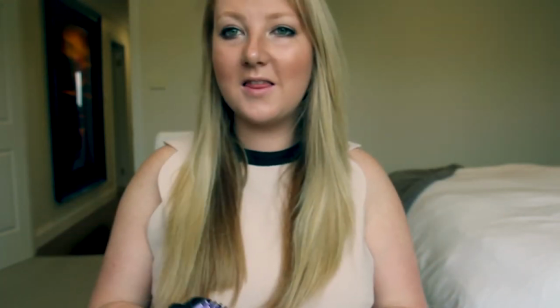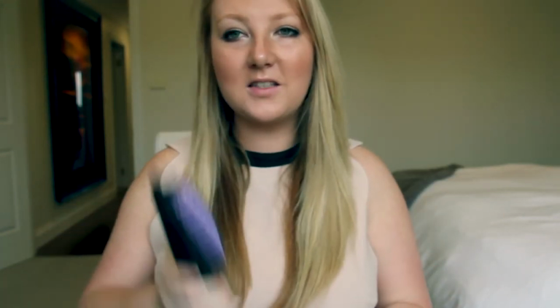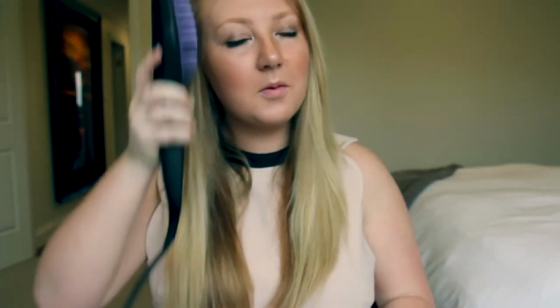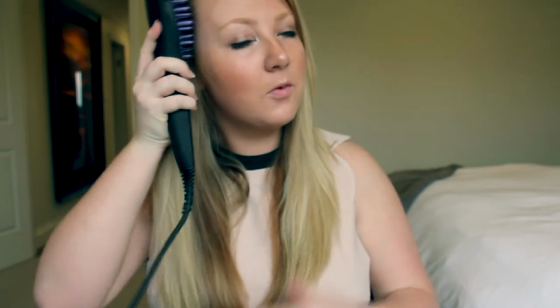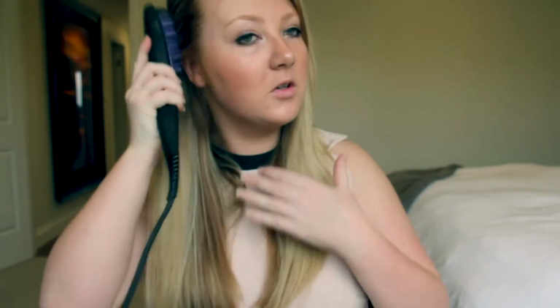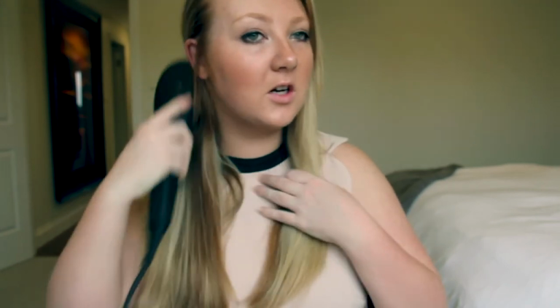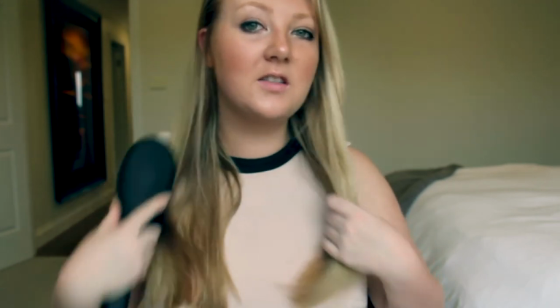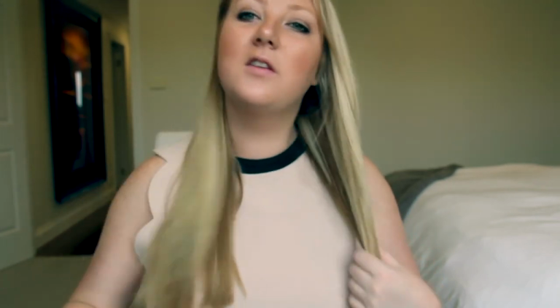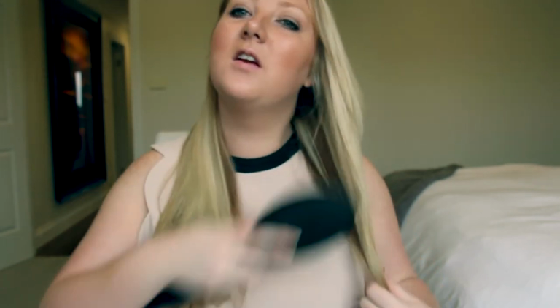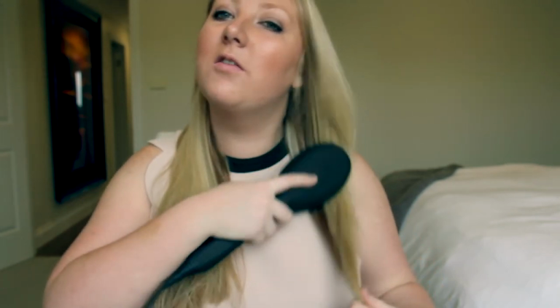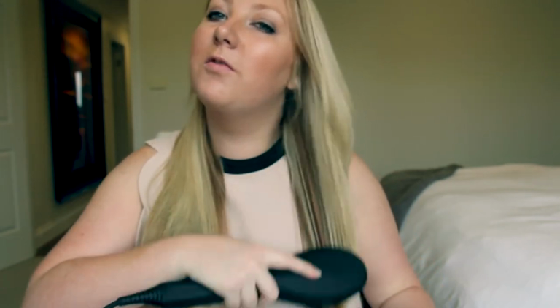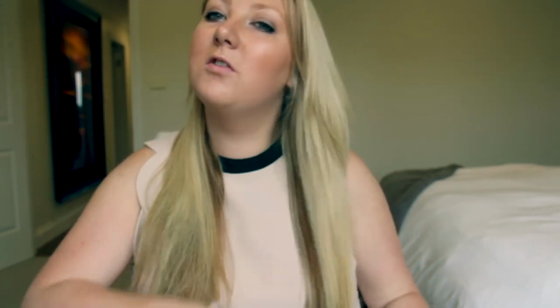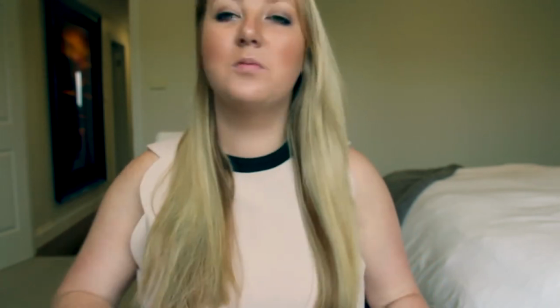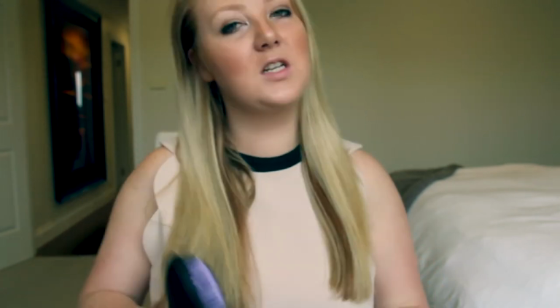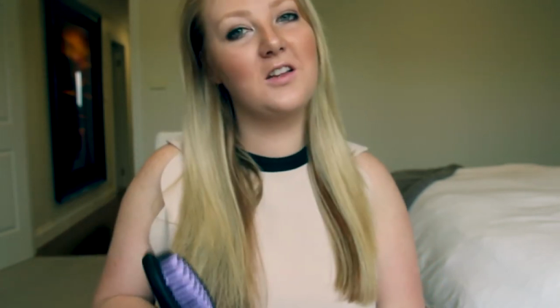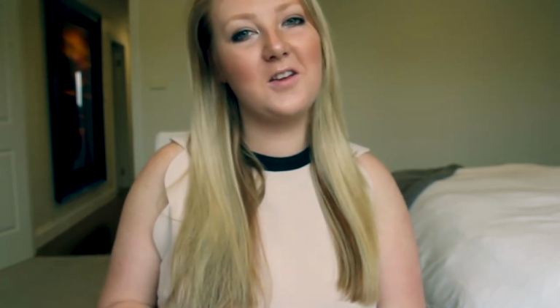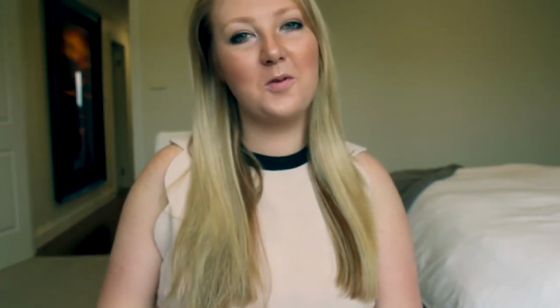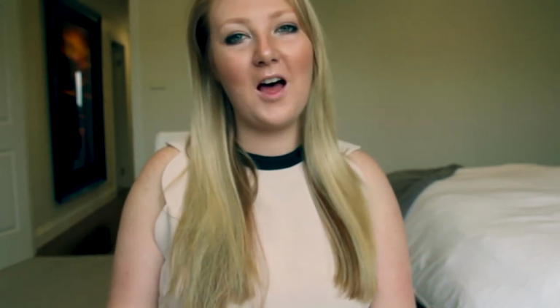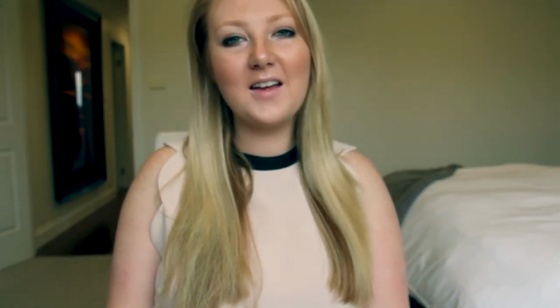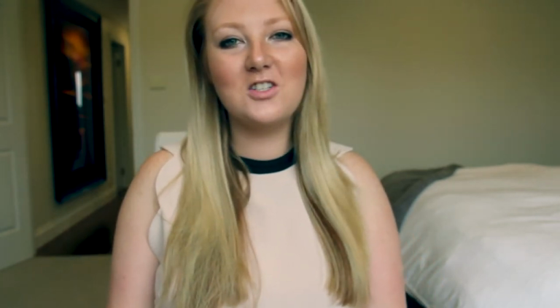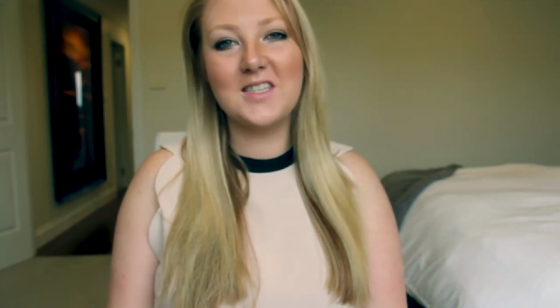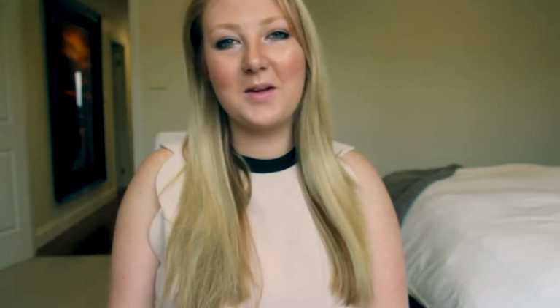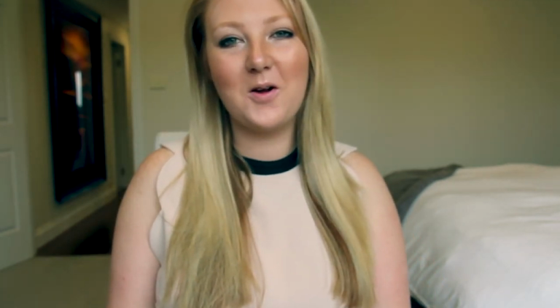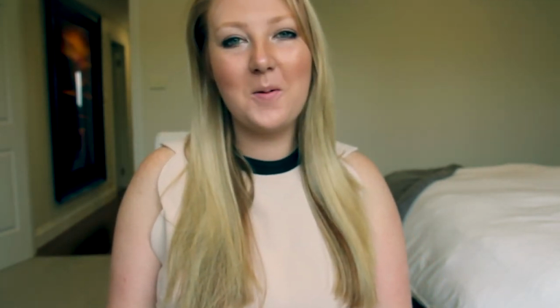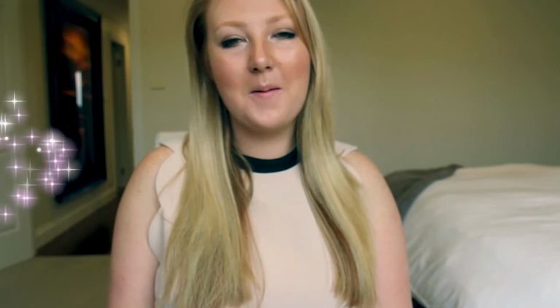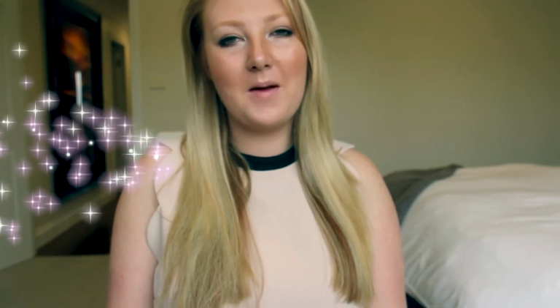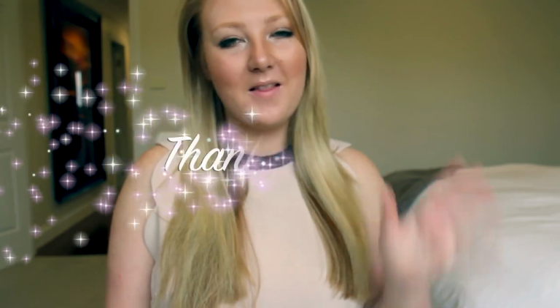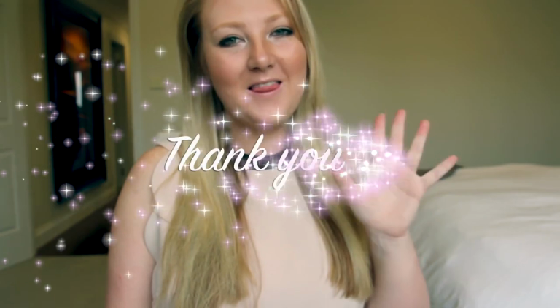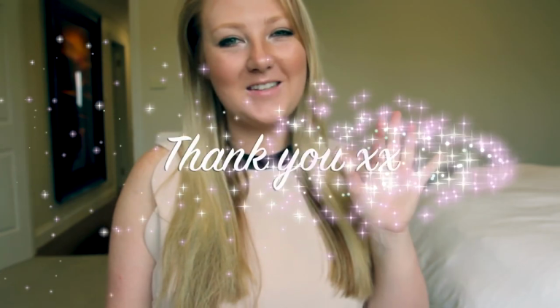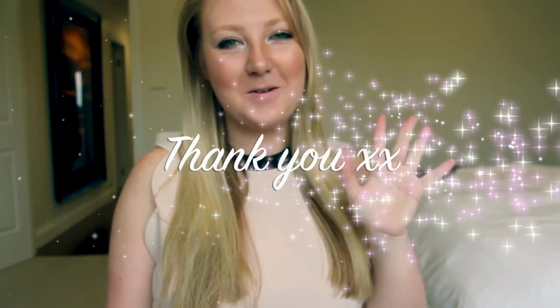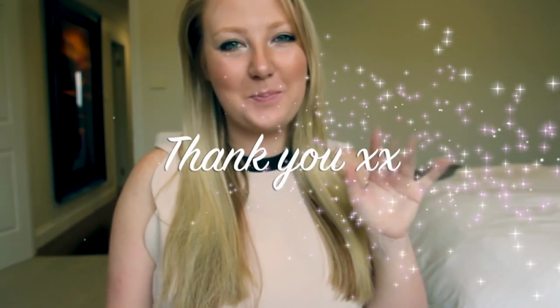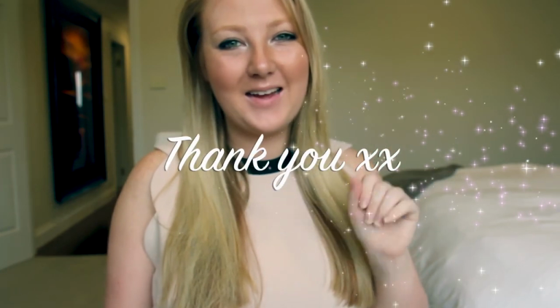Thanks so much for watching, guys. If there are any other reviews in particular that you would like, just let me know. Thanks so much. Bye.